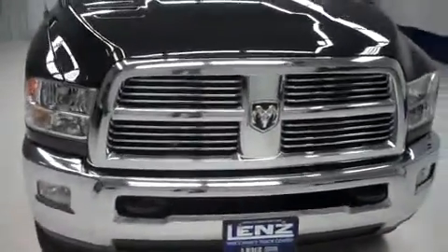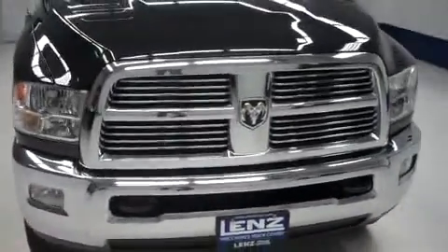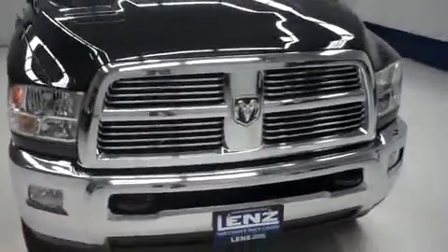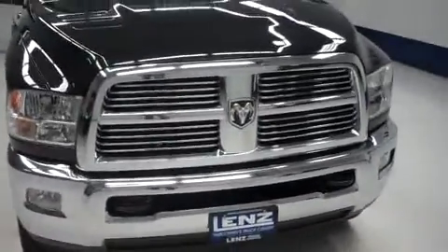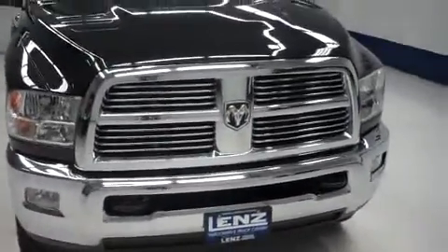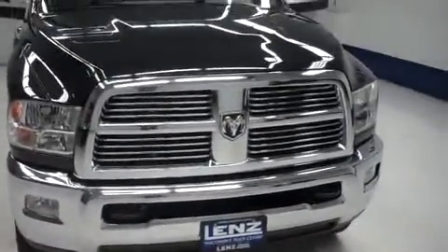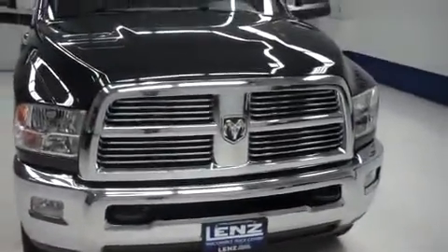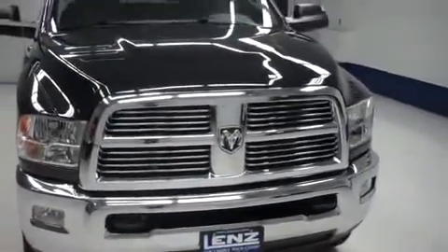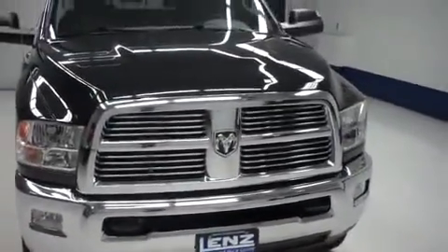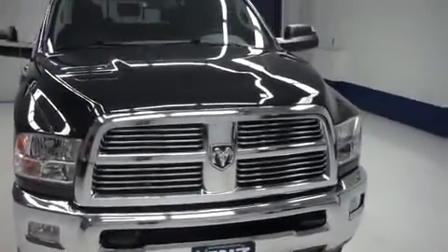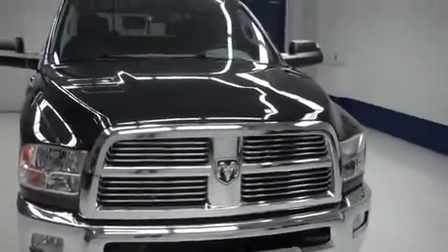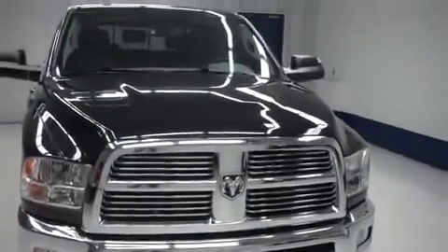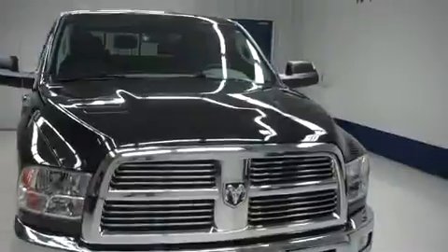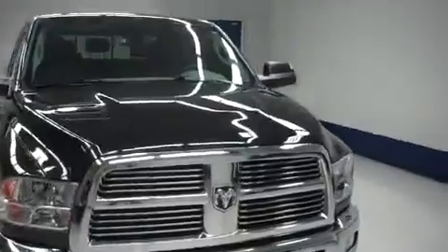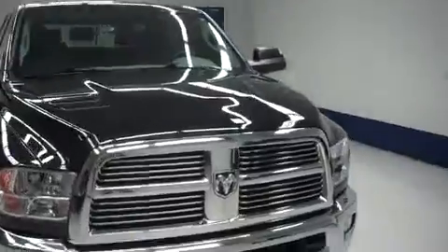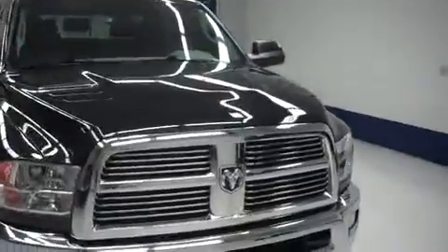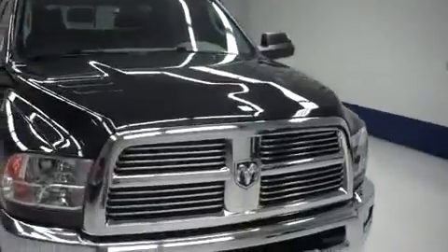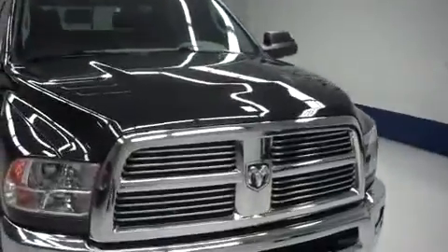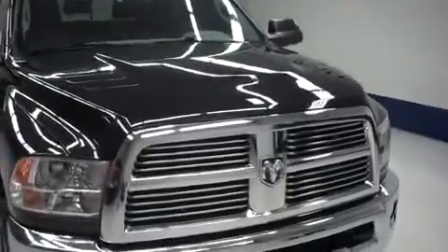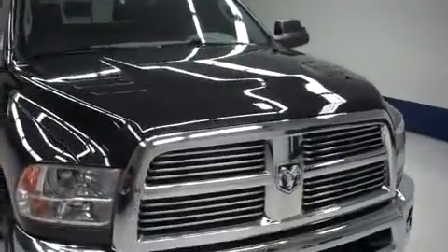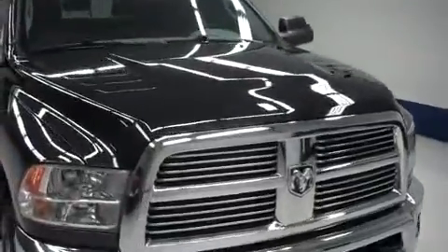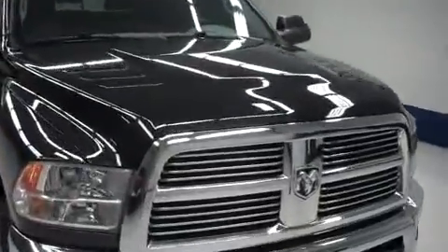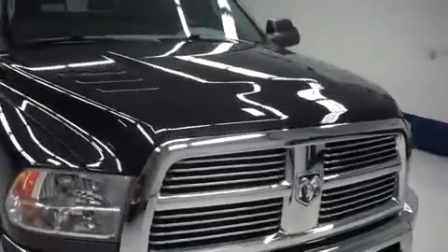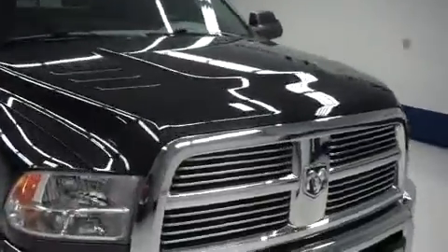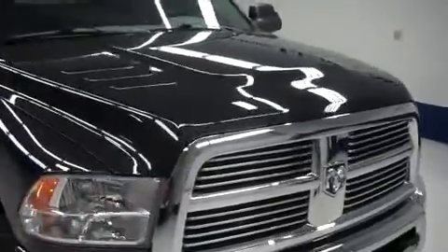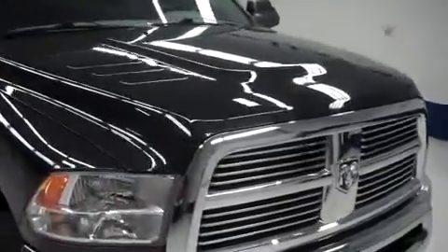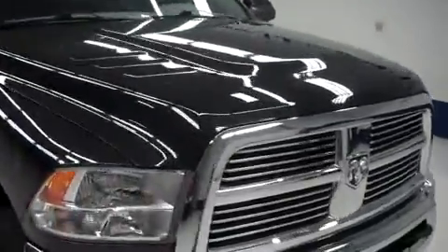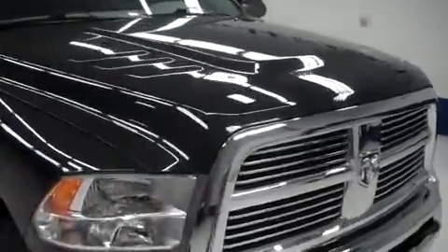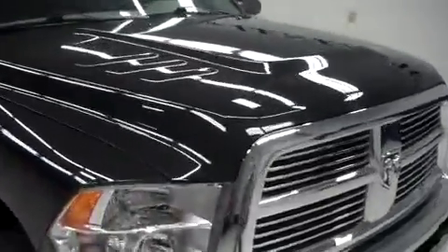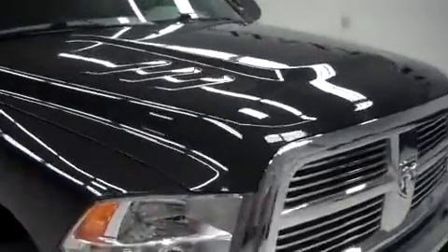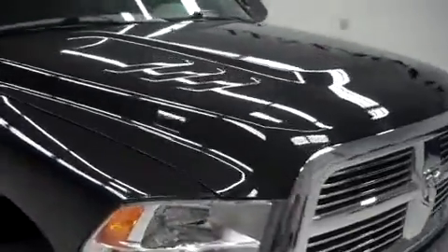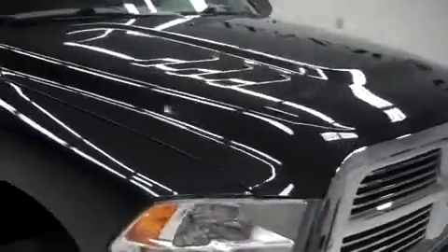There you see the nice fog lights, chrome trim grille, very clean front end. This is the Big Horn edition.